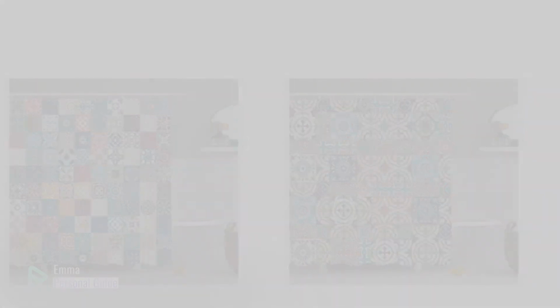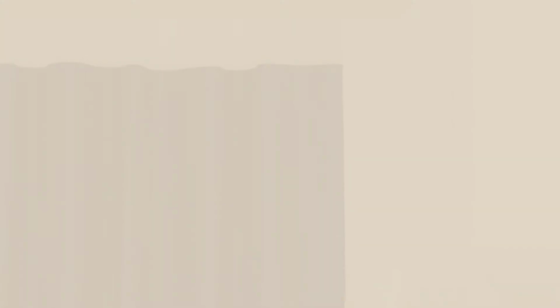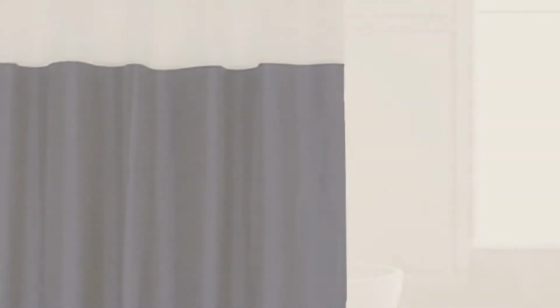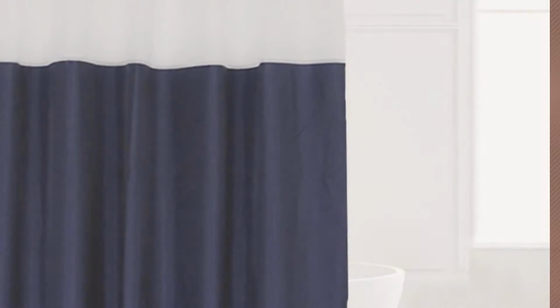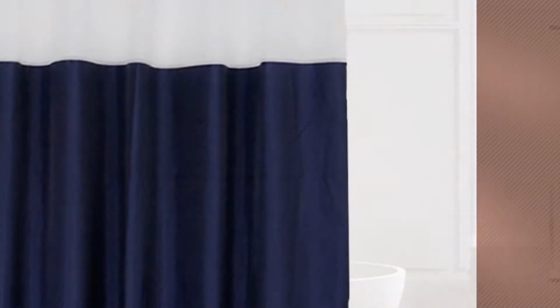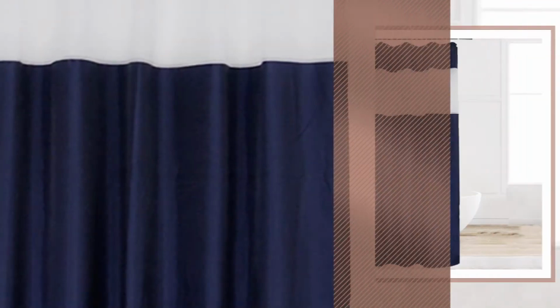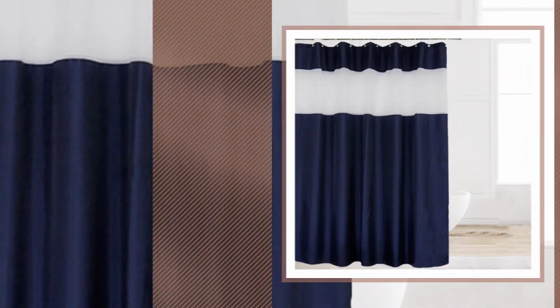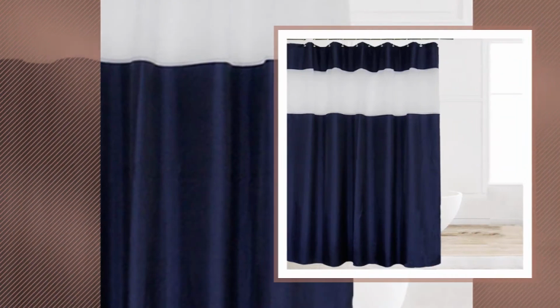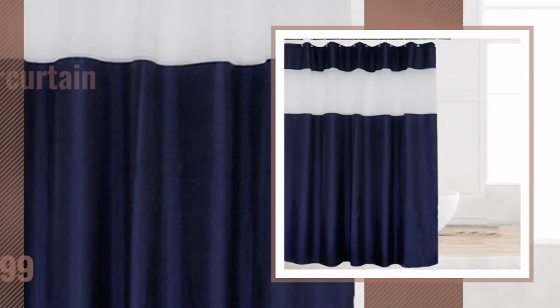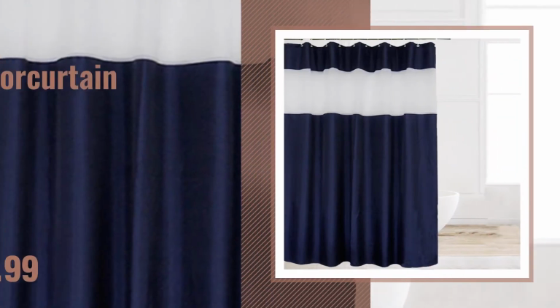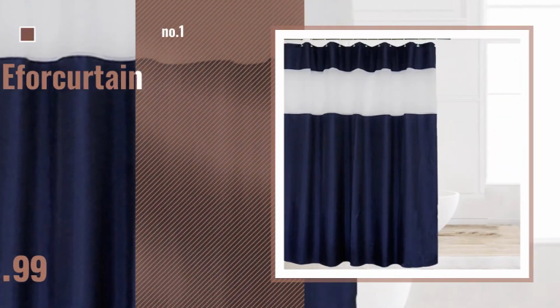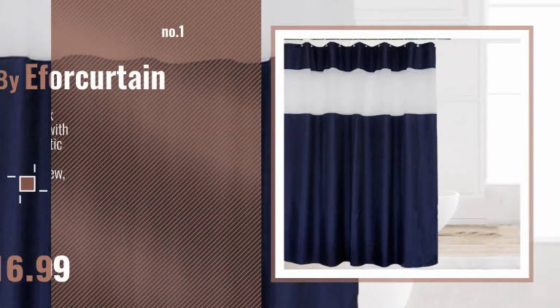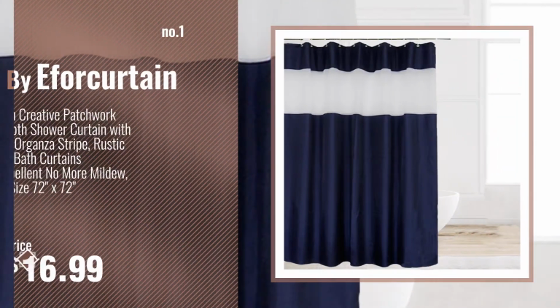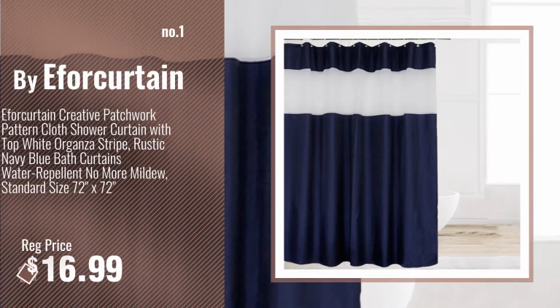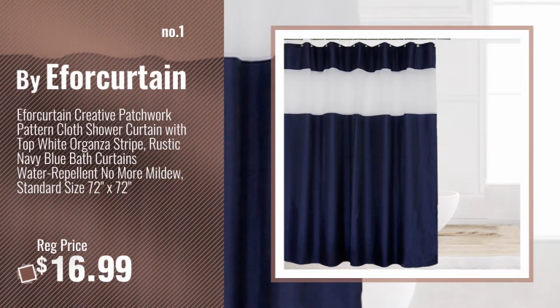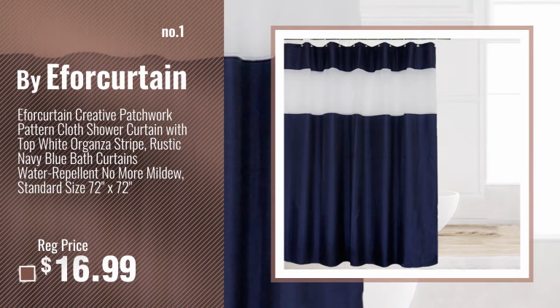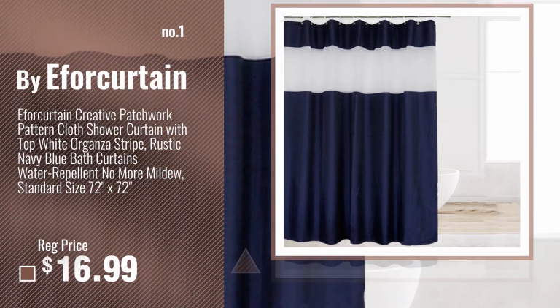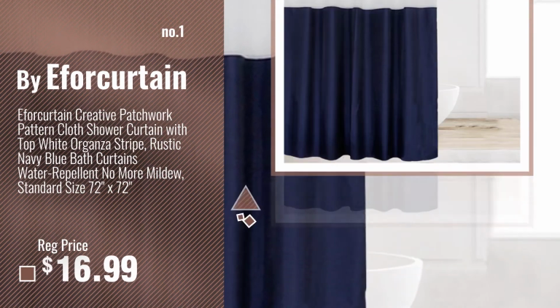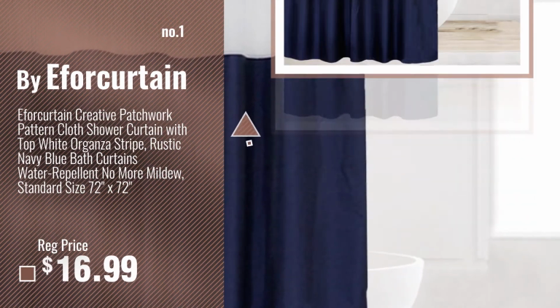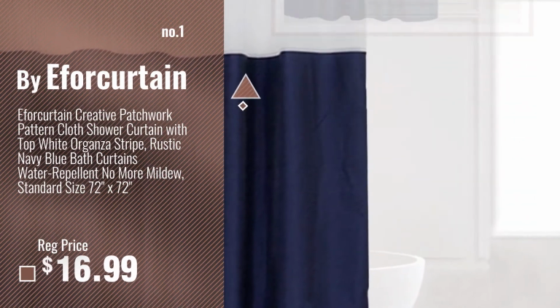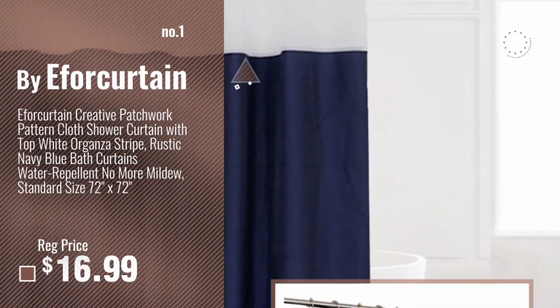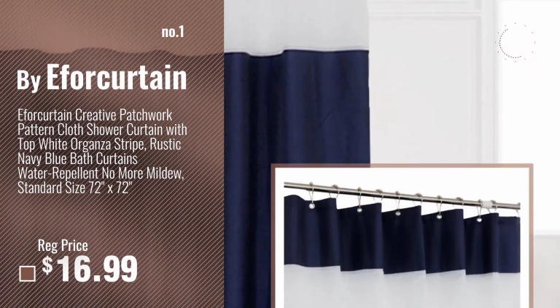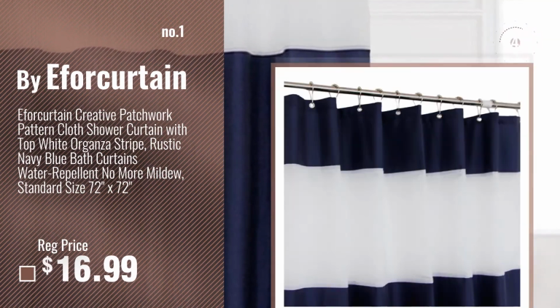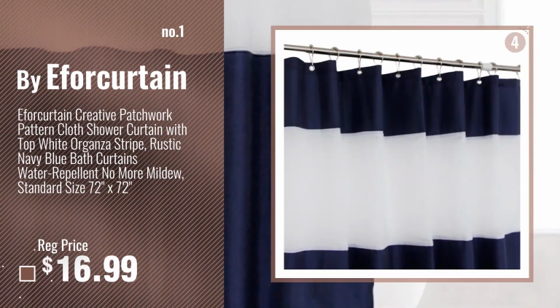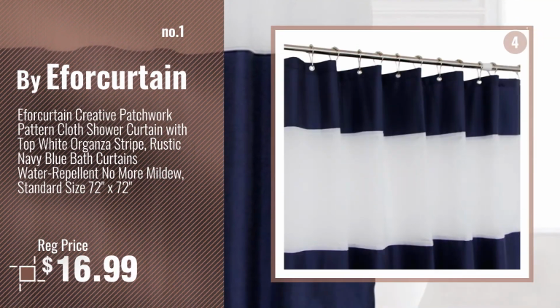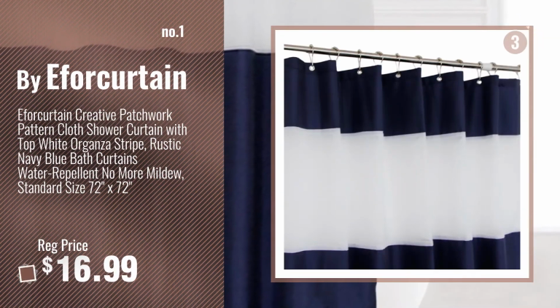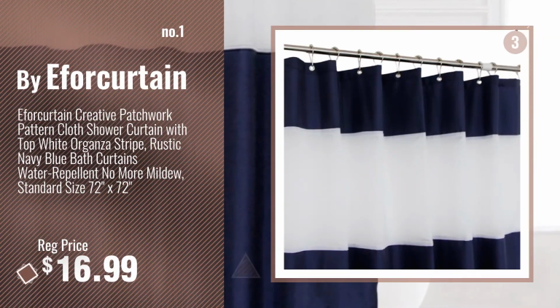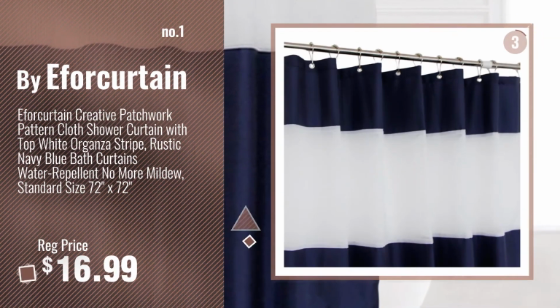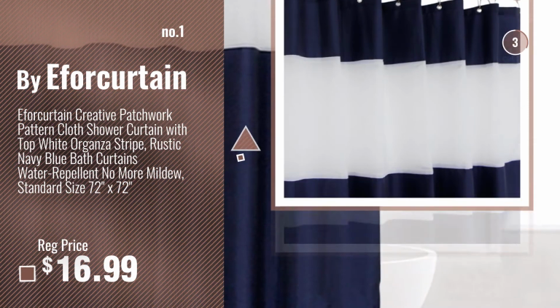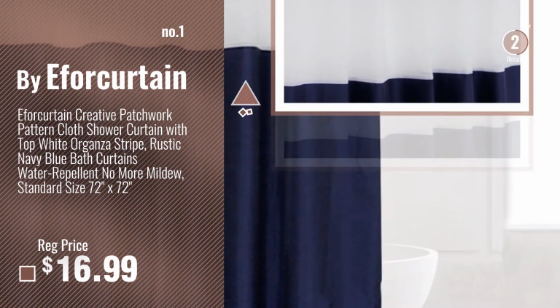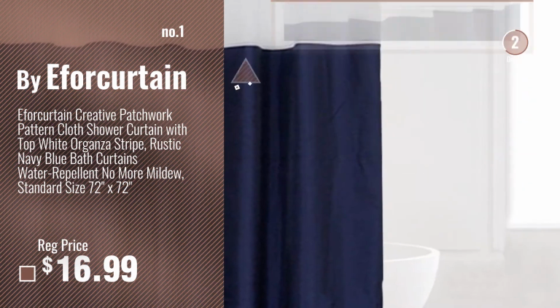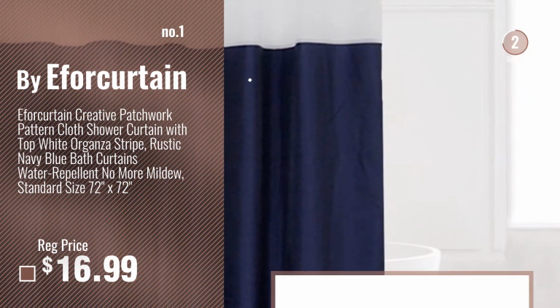Number 1, most popular: buy a 4 curtain. Watch this video, choose your favorite.